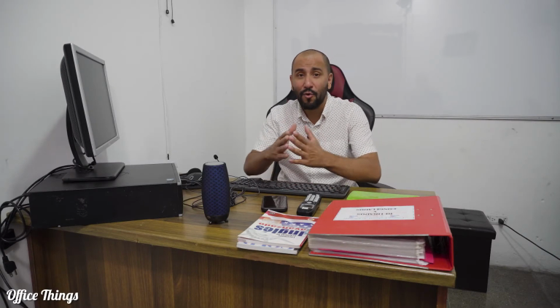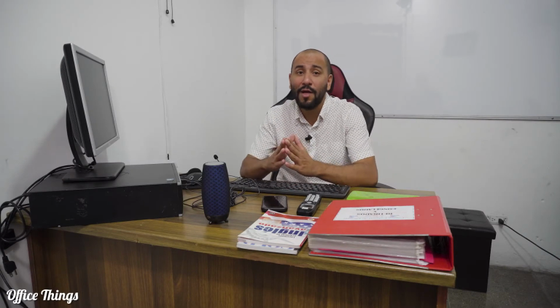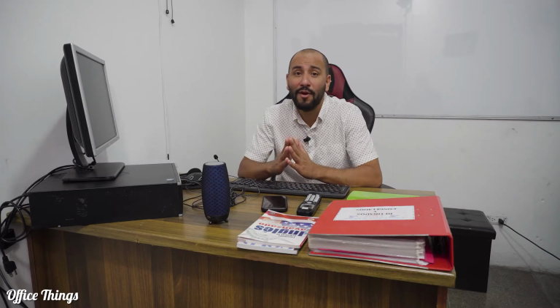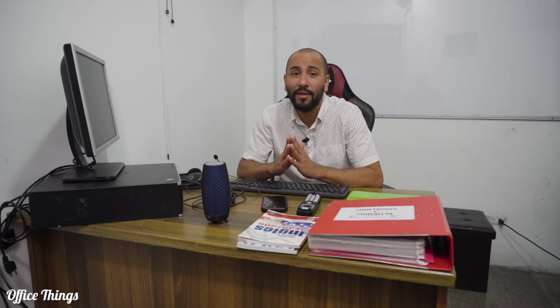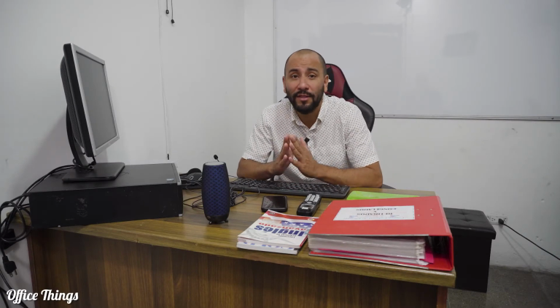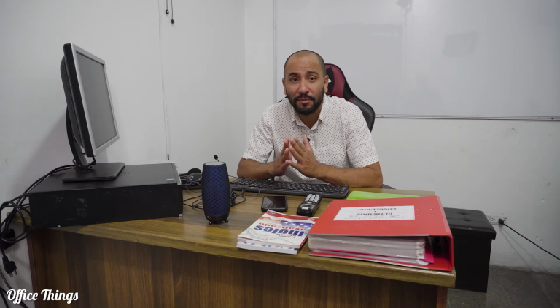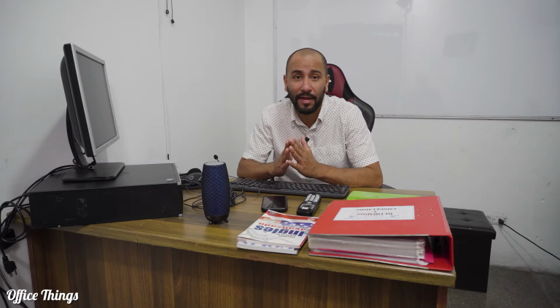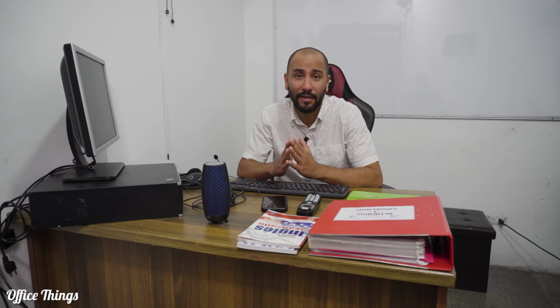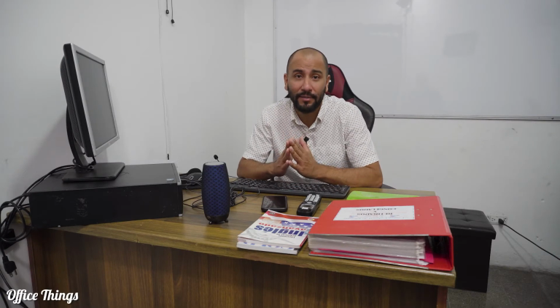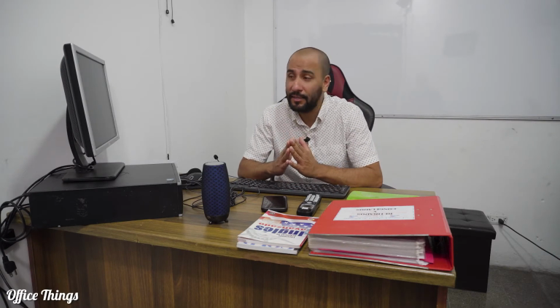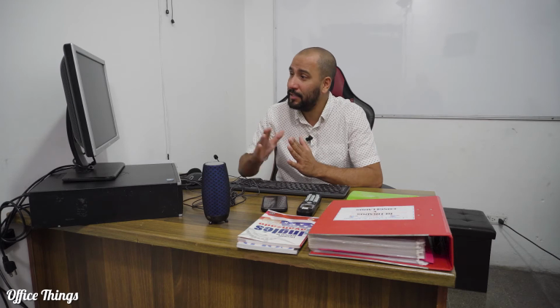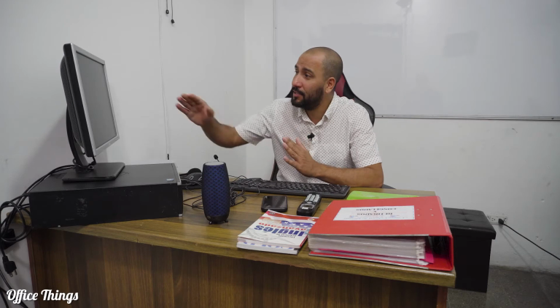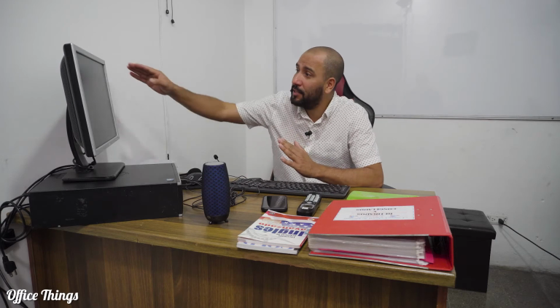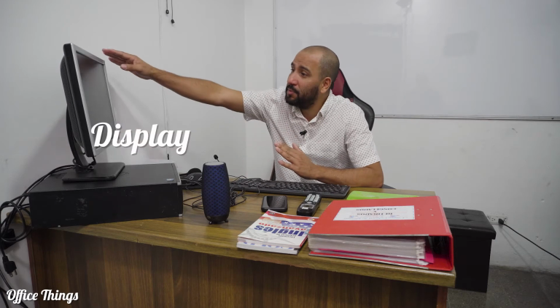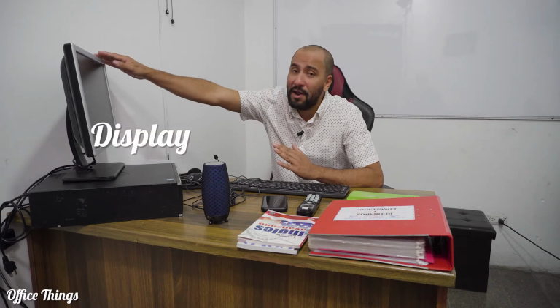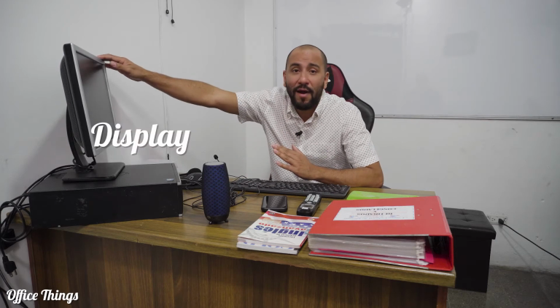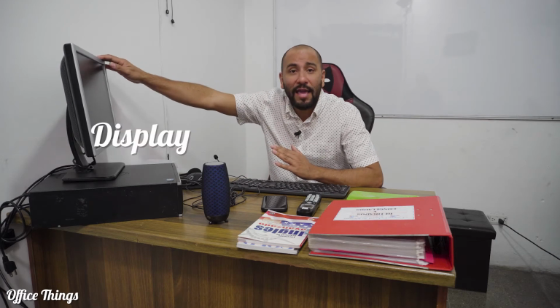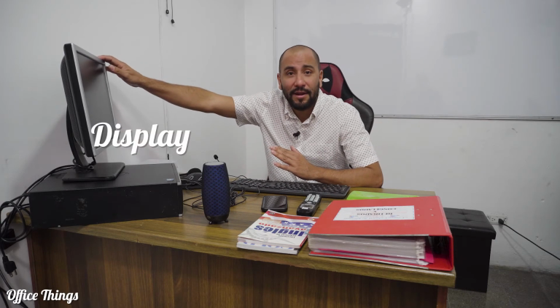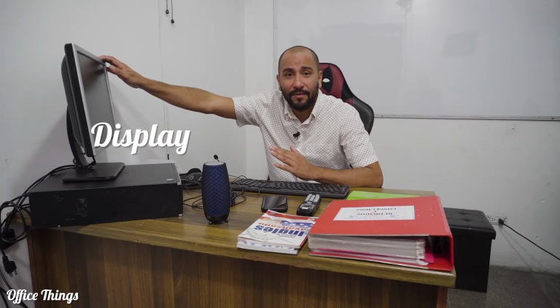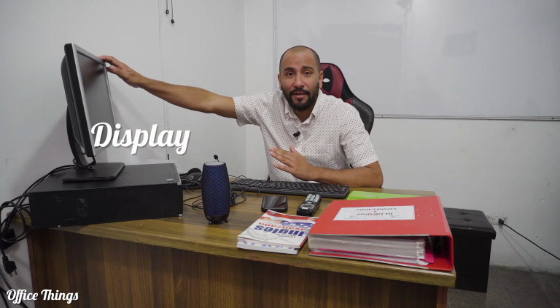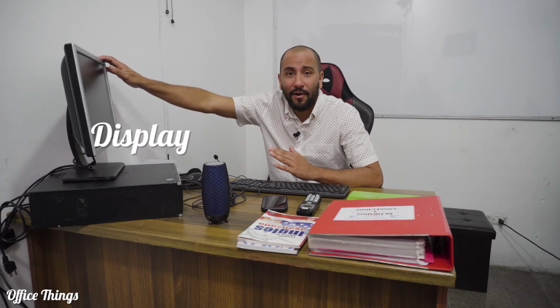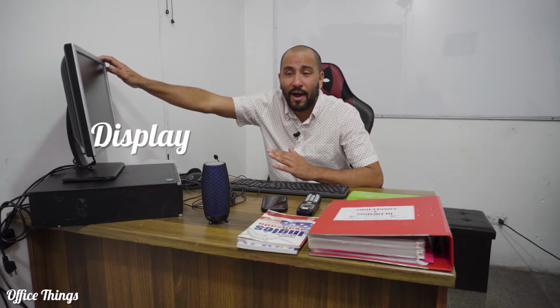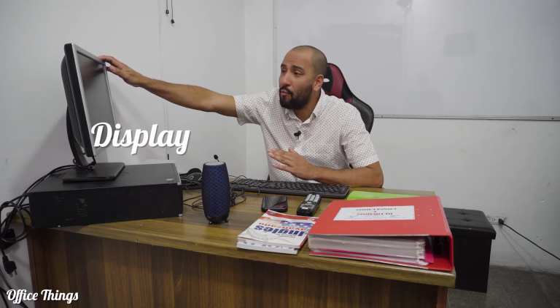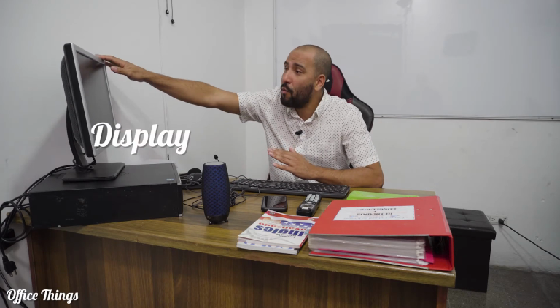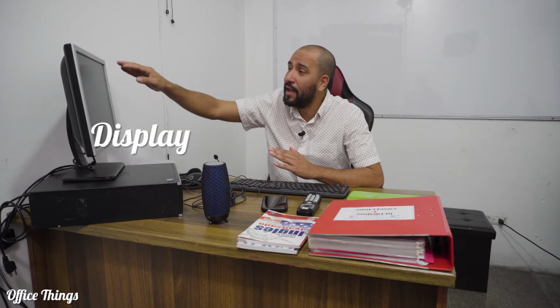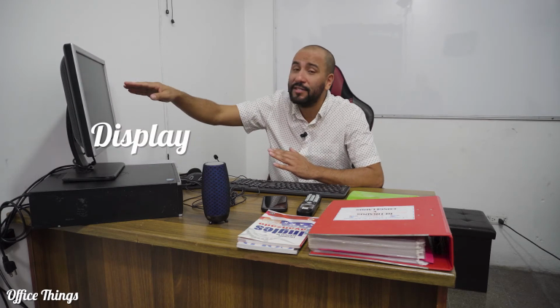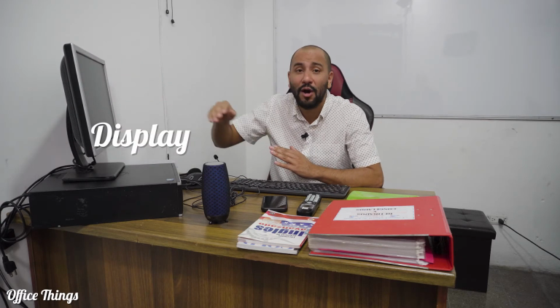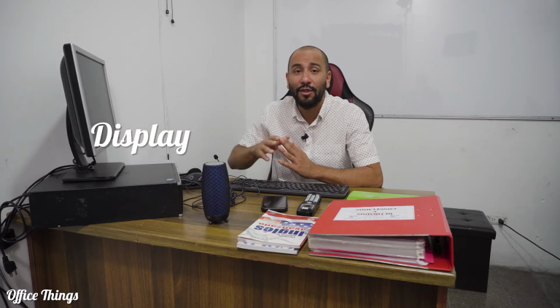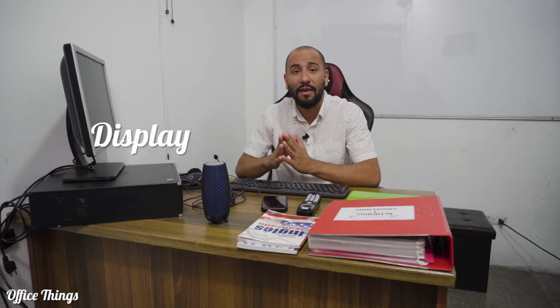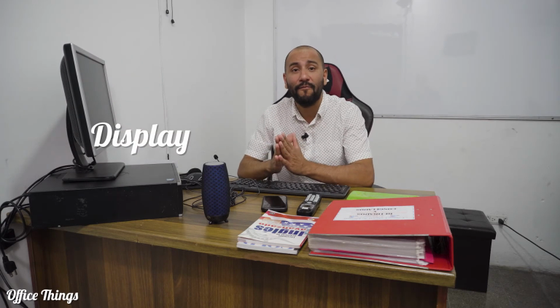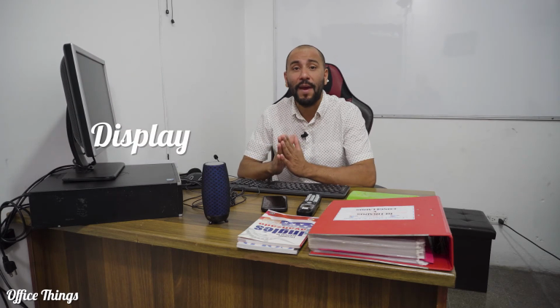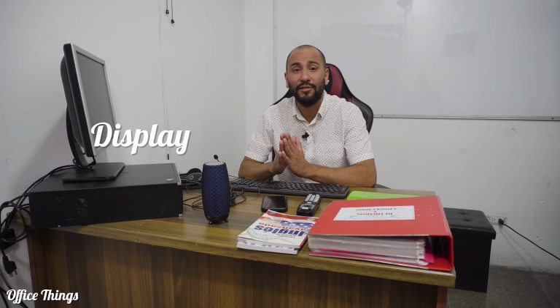You're wondering what the display is. This is the display right here, where we can see all the information.